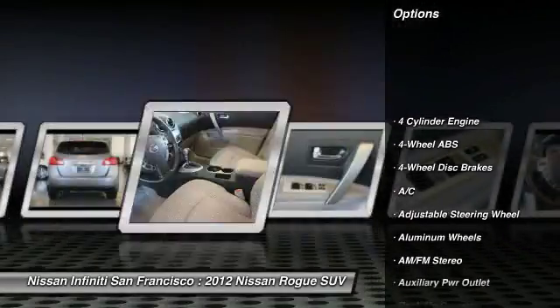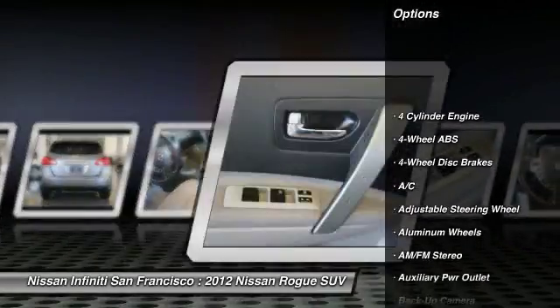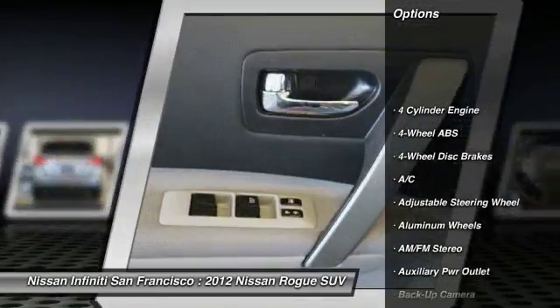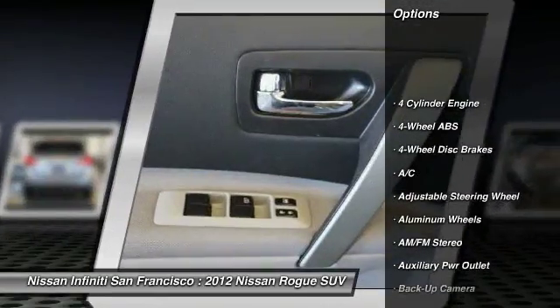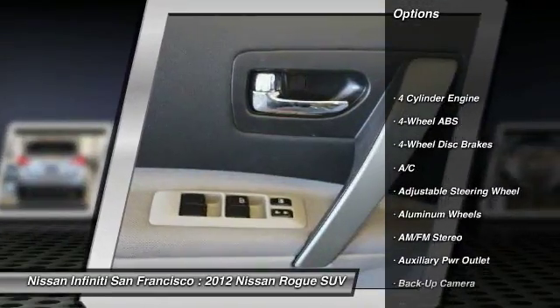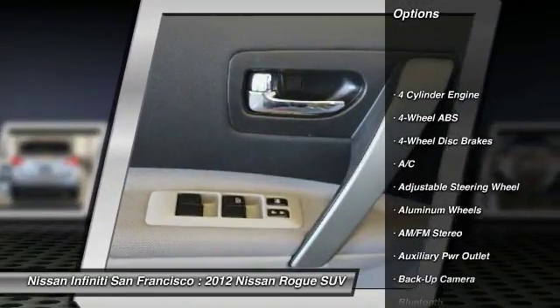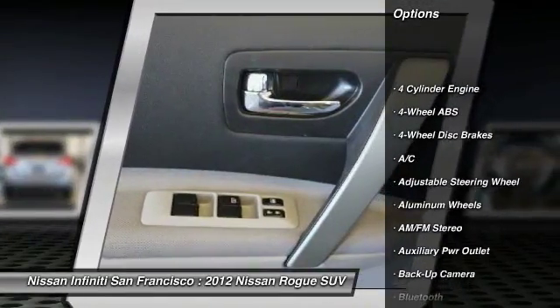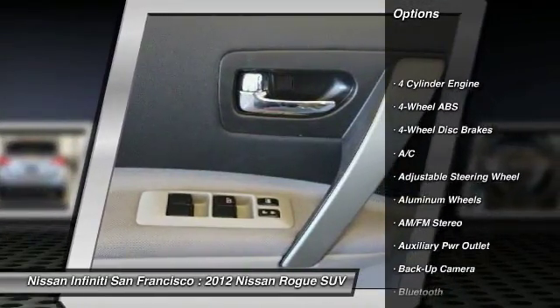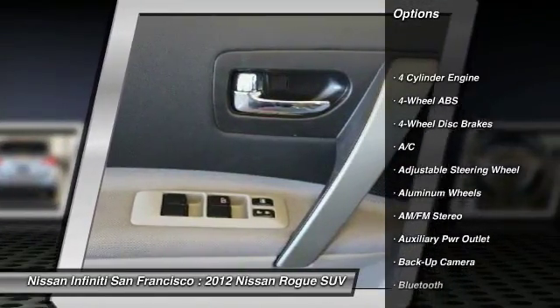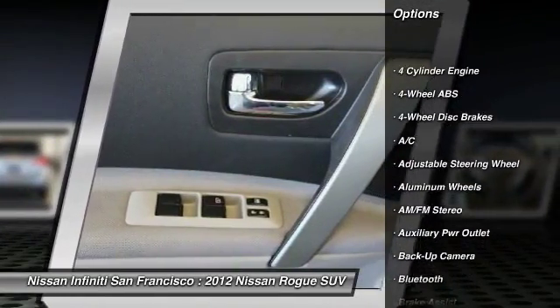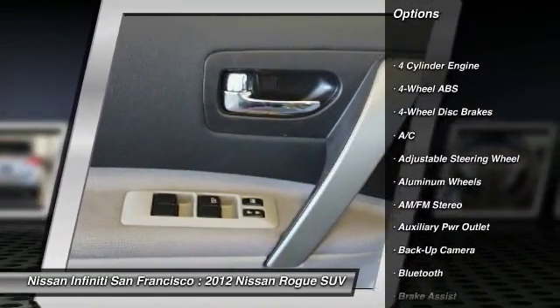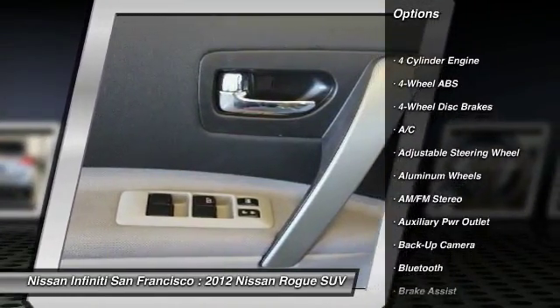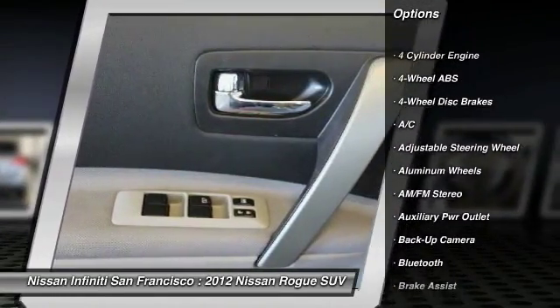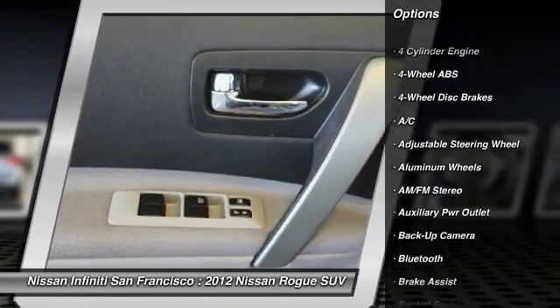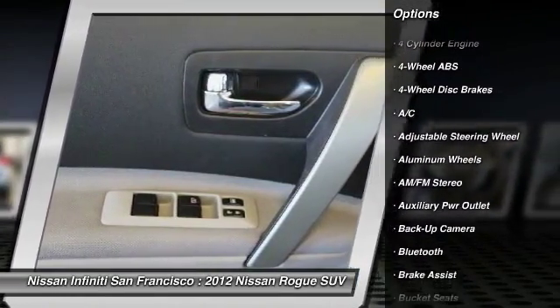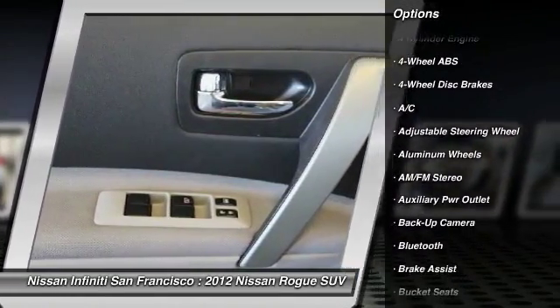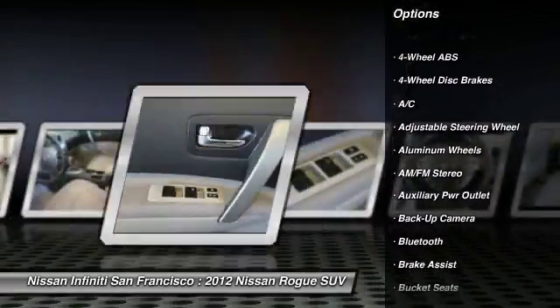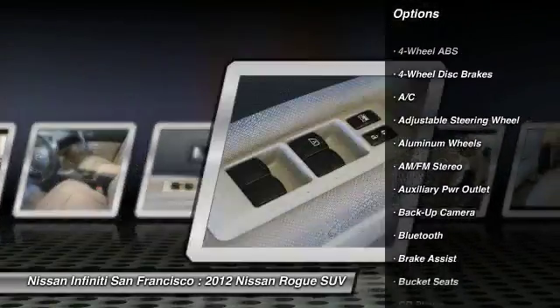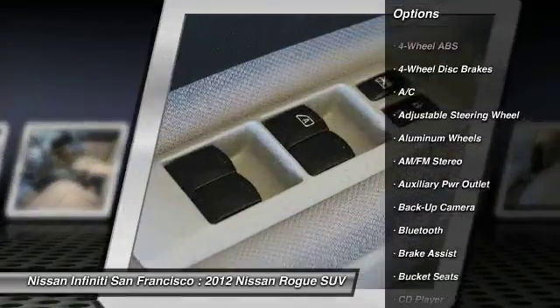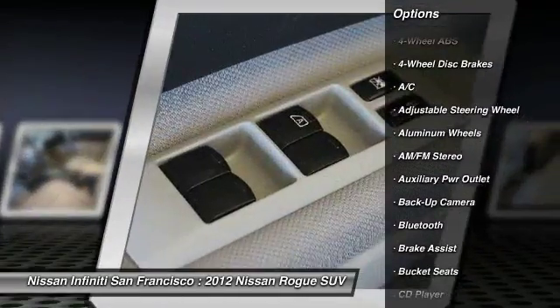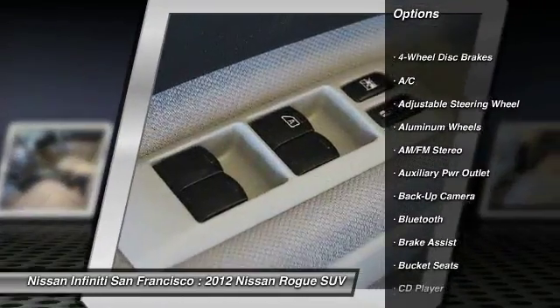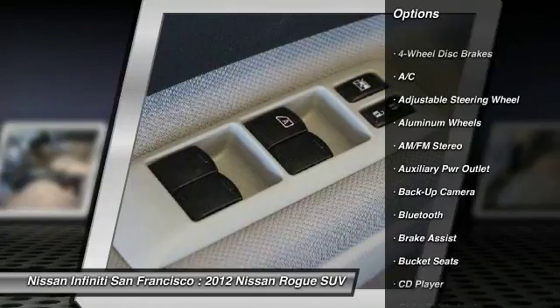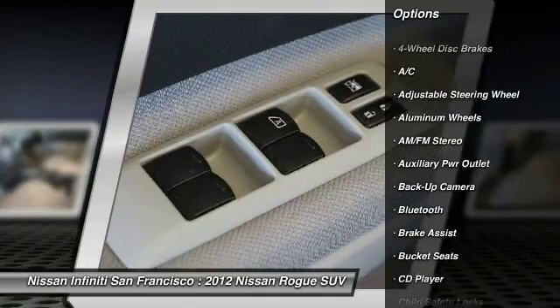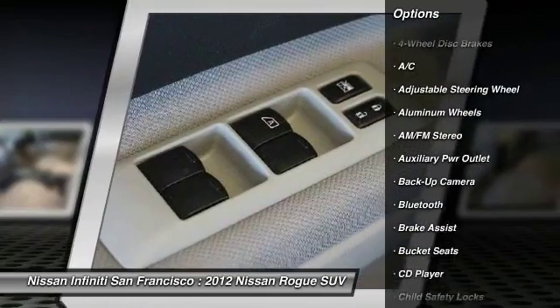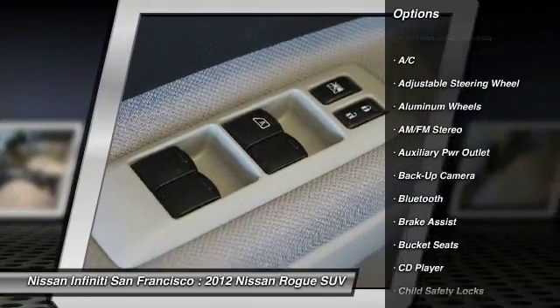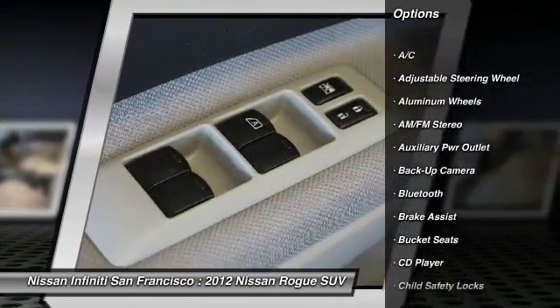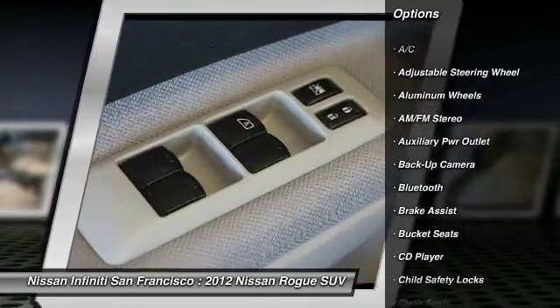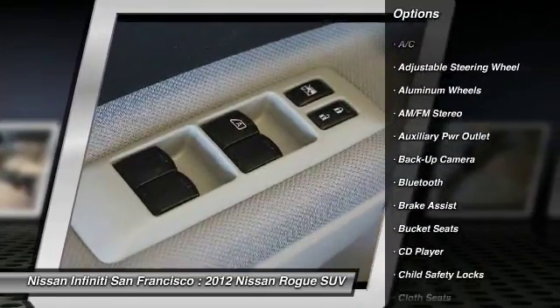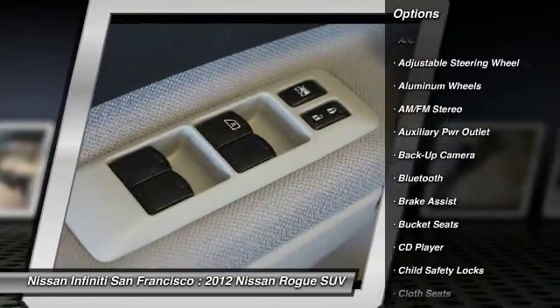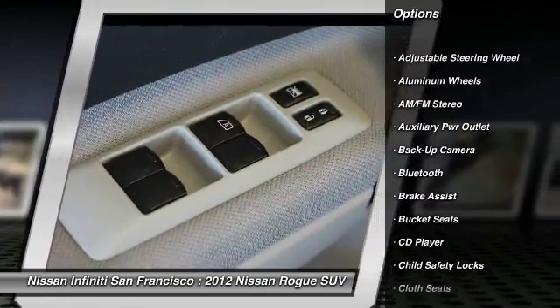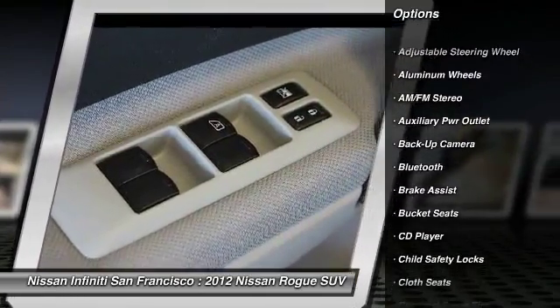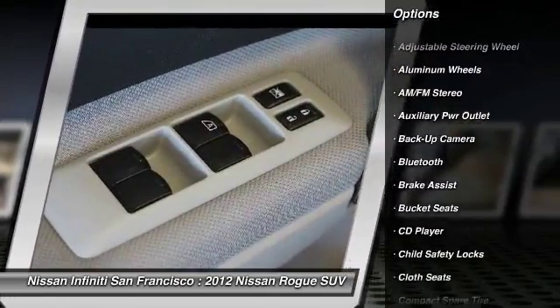Keyless entry. Bluetooth. Driver airbag. Driver lumbar. Power steering.